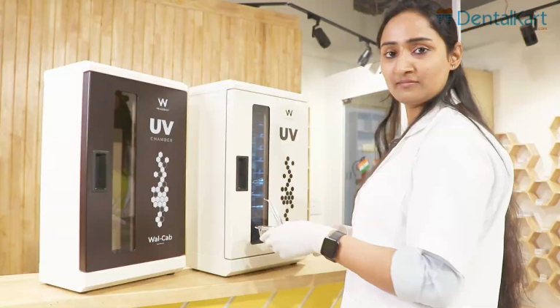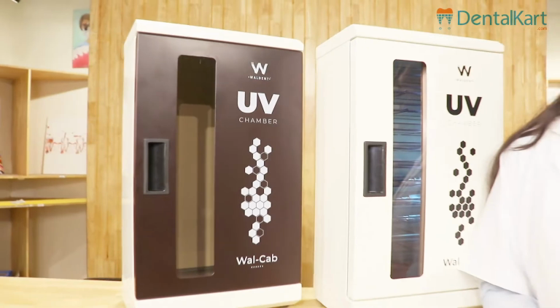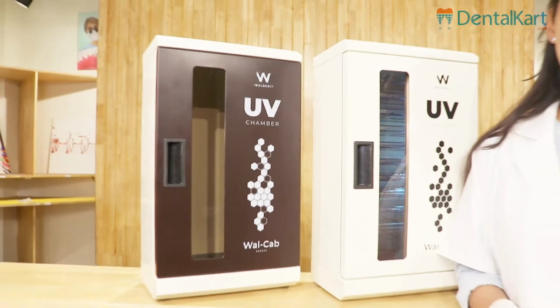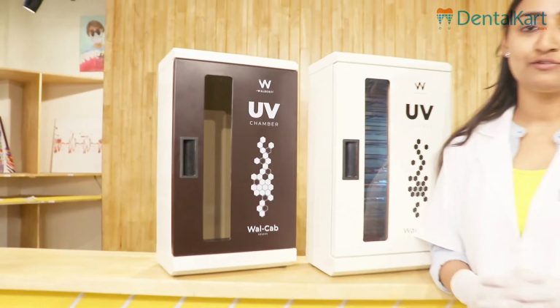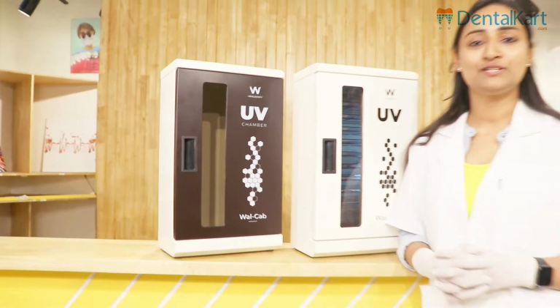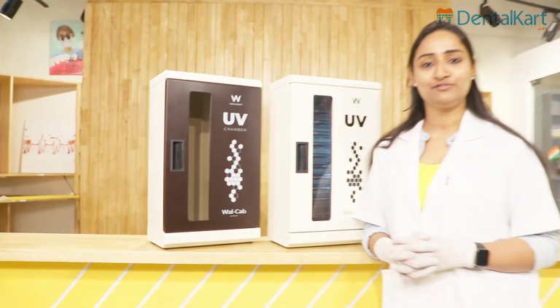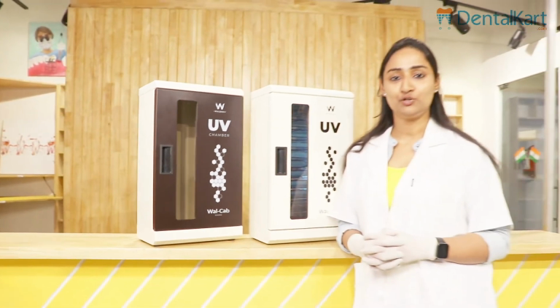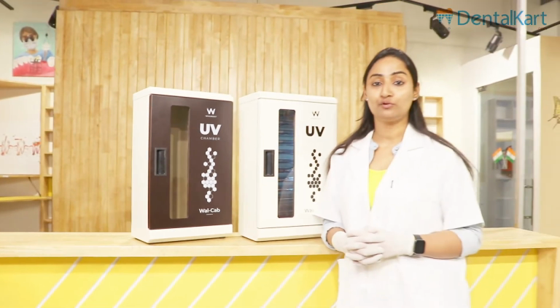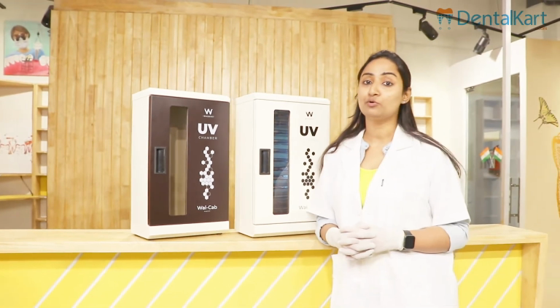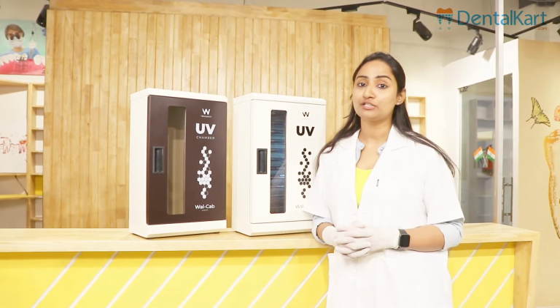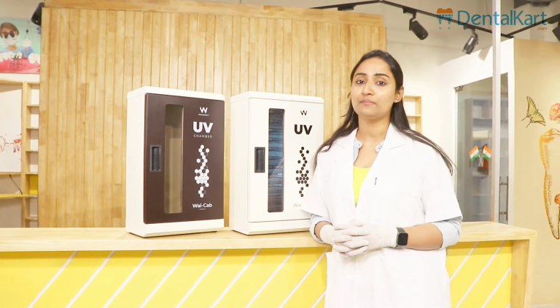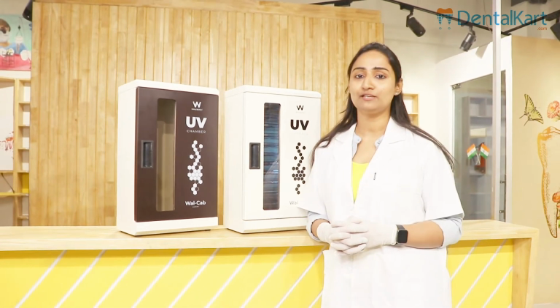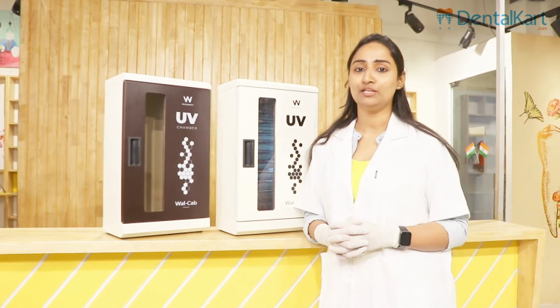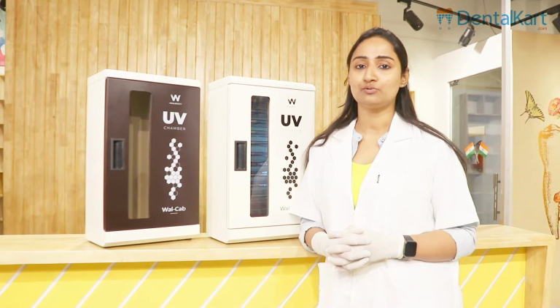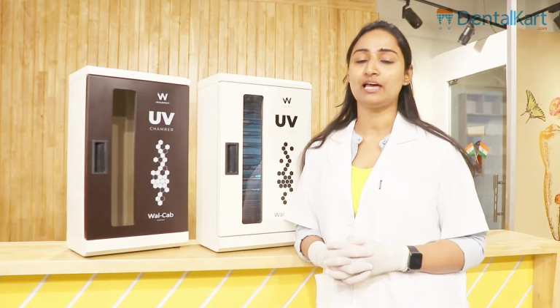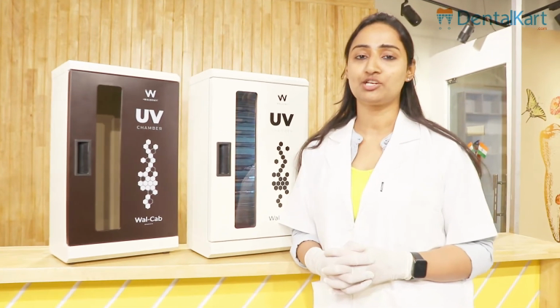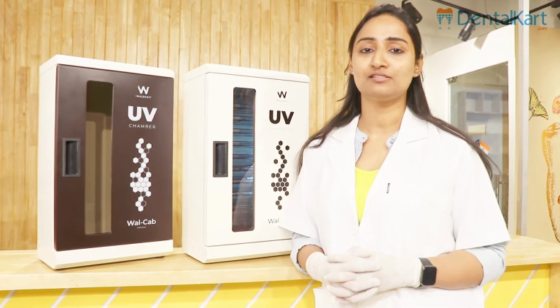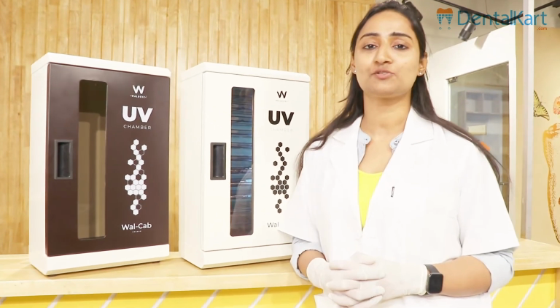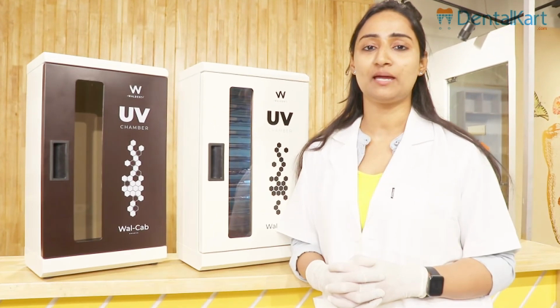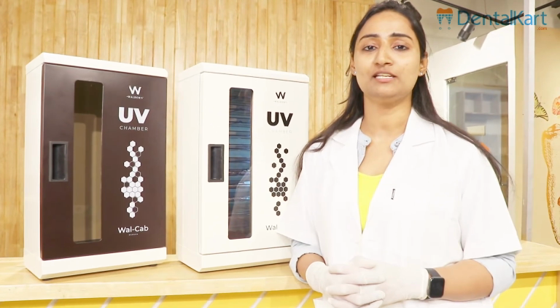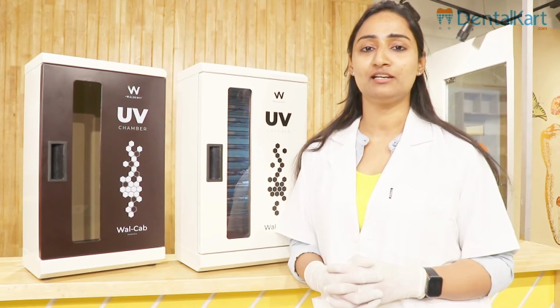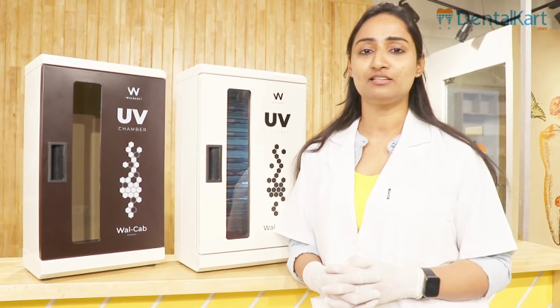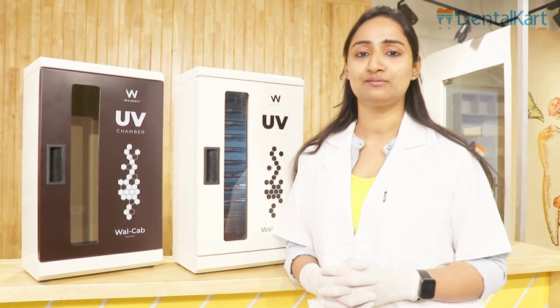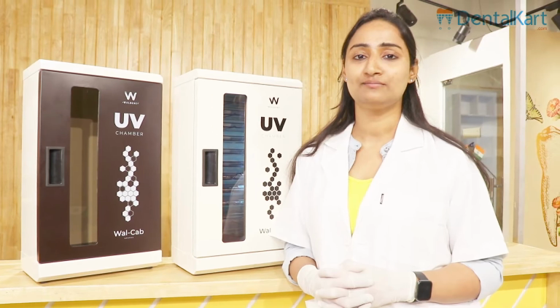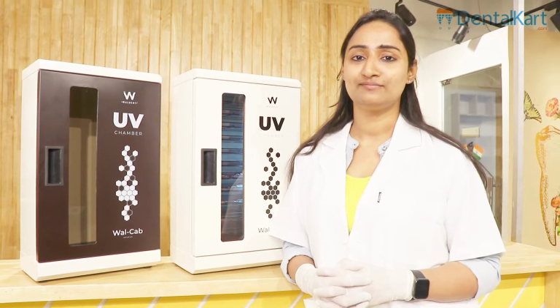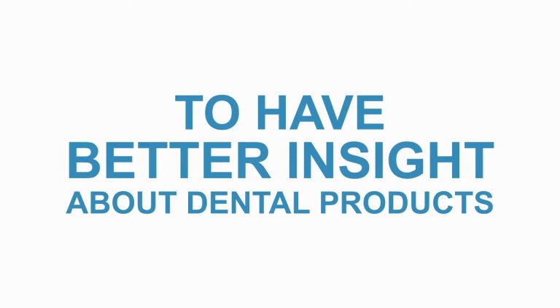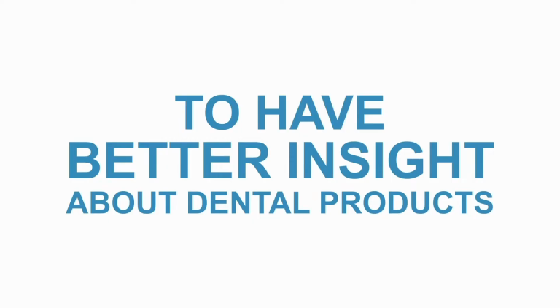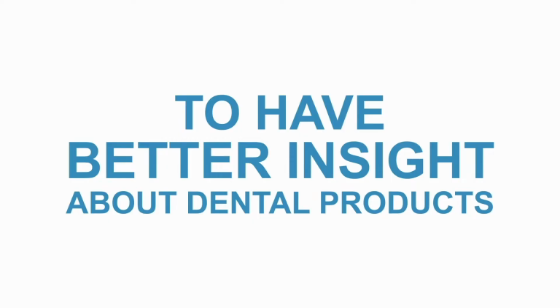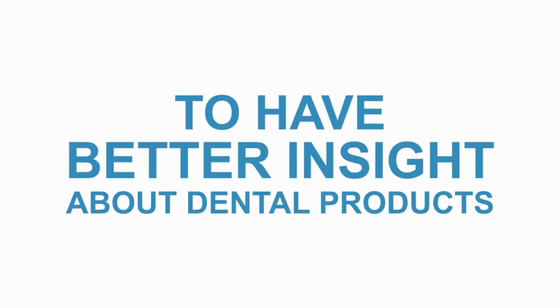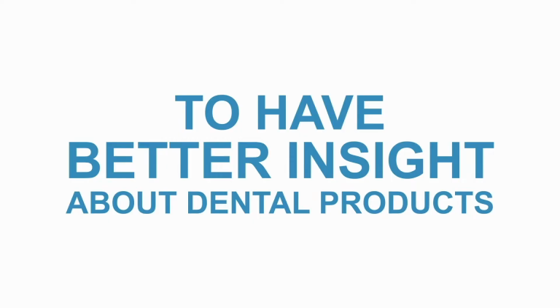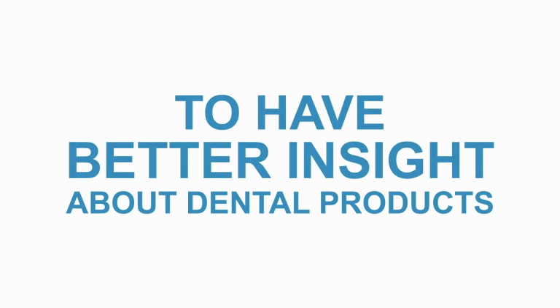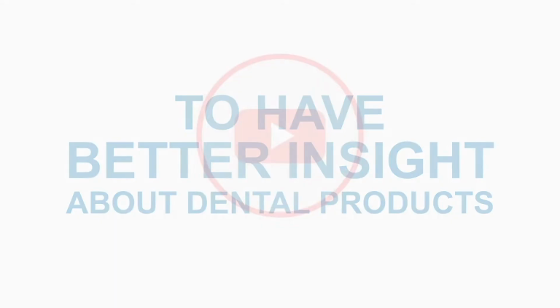That's all for today's video. For more such amazing videos, like, share, and subscribe to DentalCart. See you next time. Thank you.